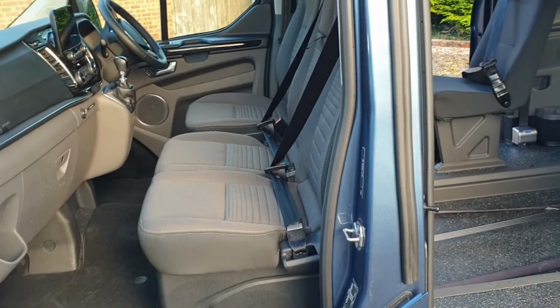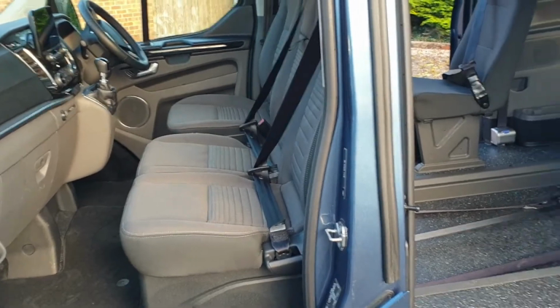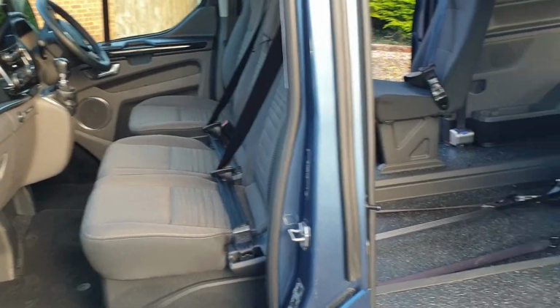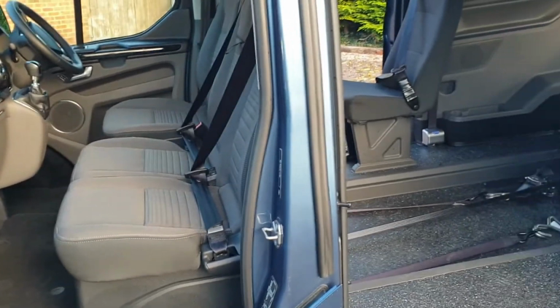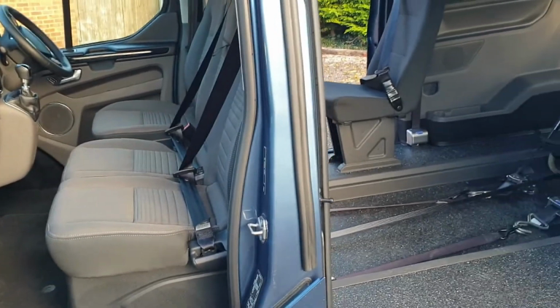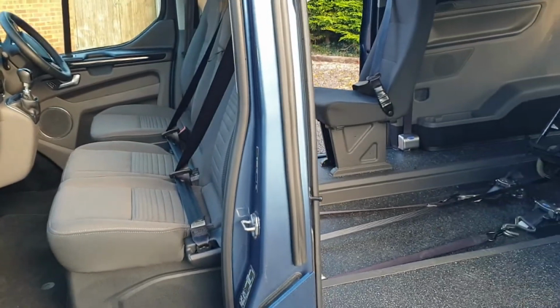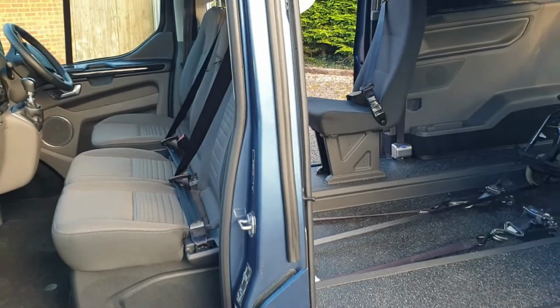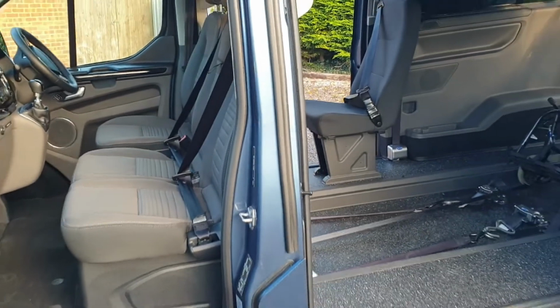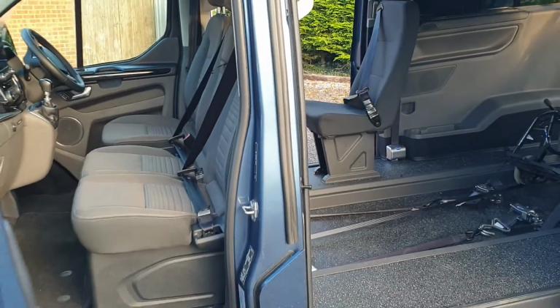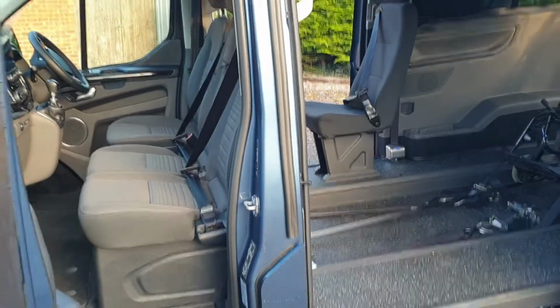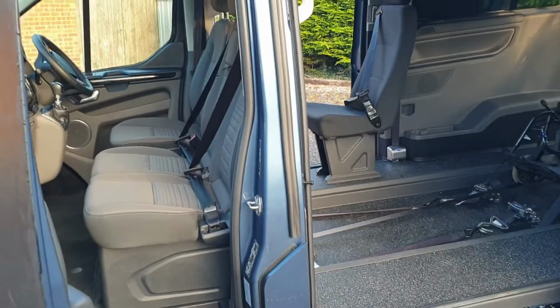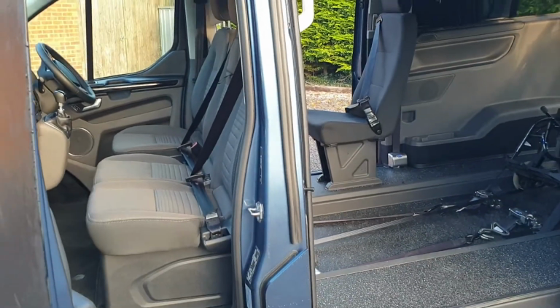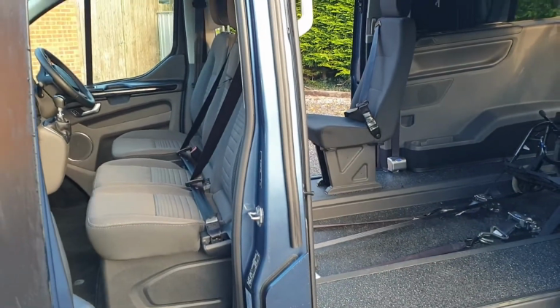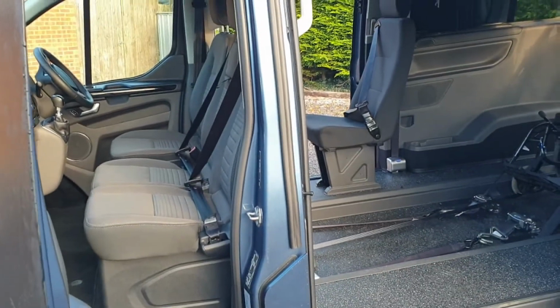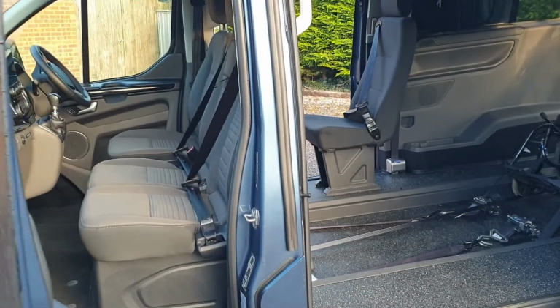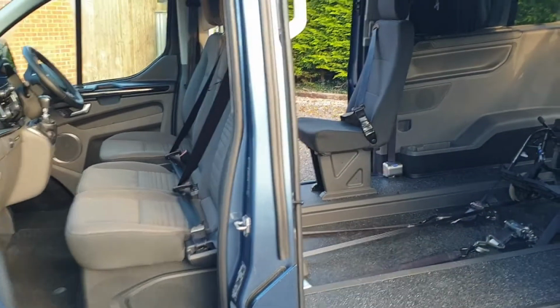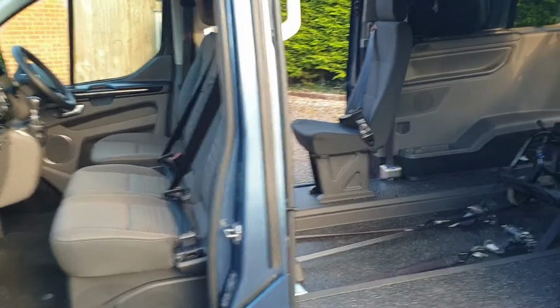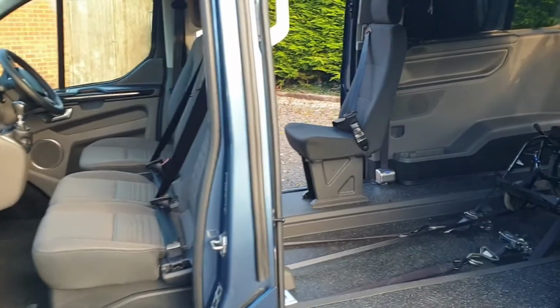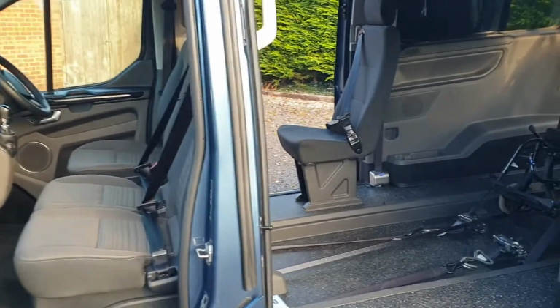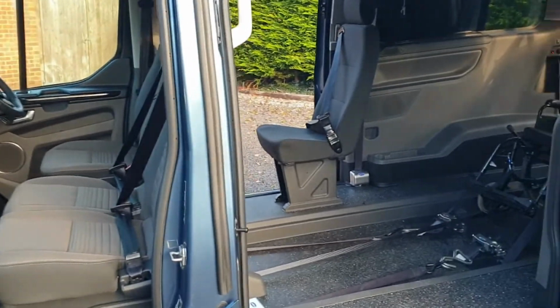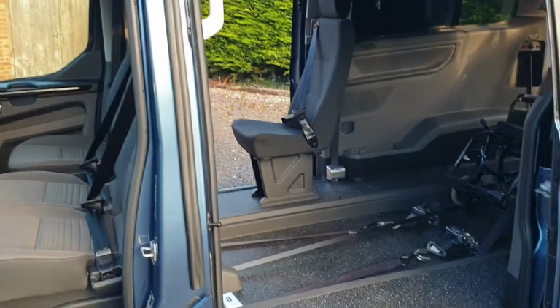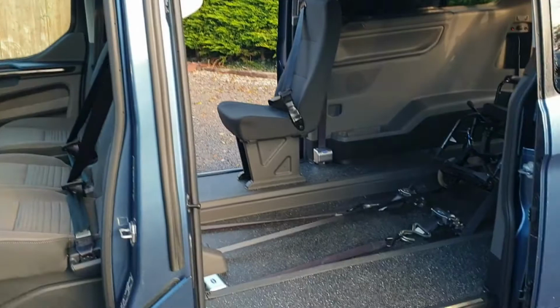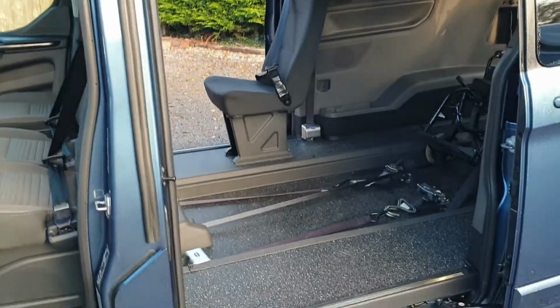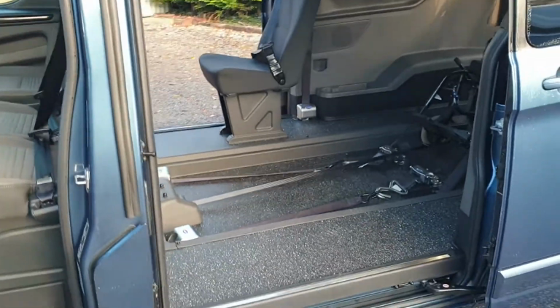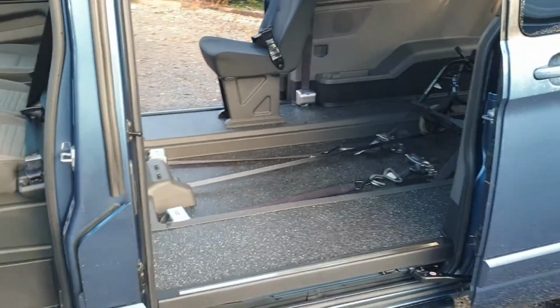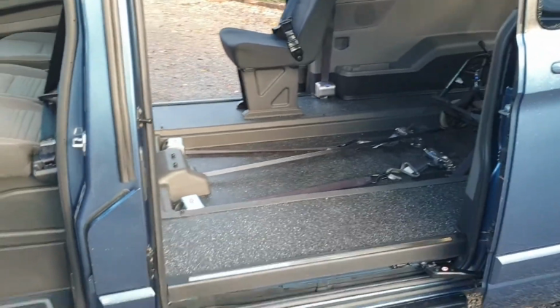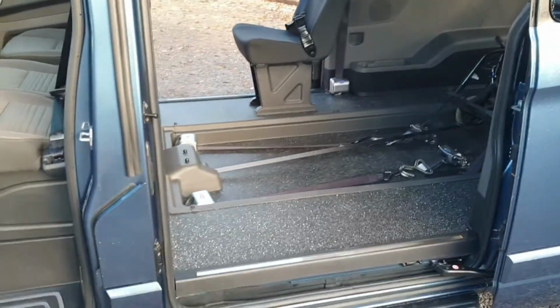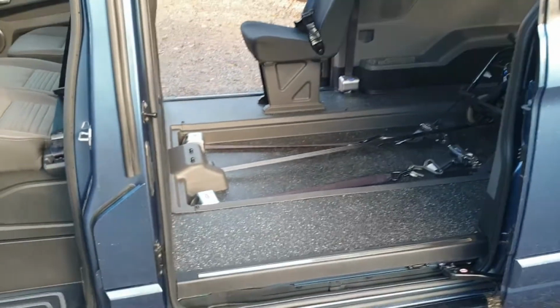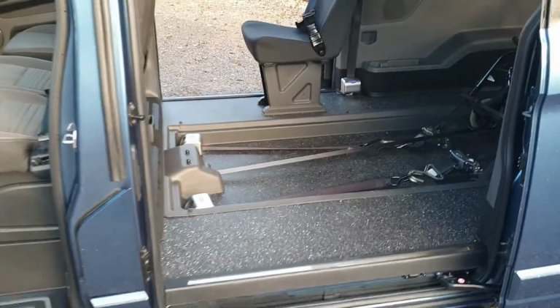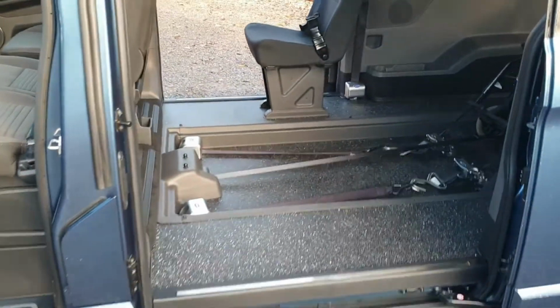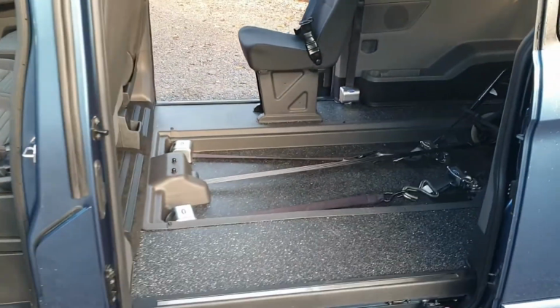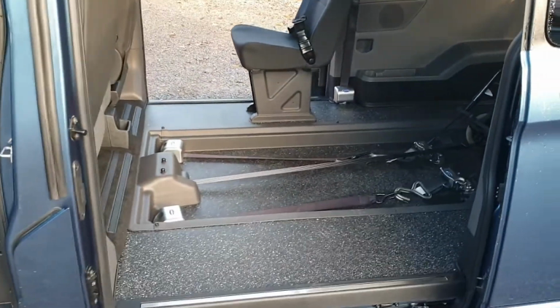So four fixed travel seats — three in front, one on the right-hand side second row. Here you can see the recessed floor.